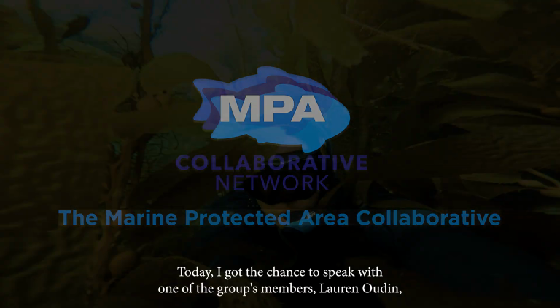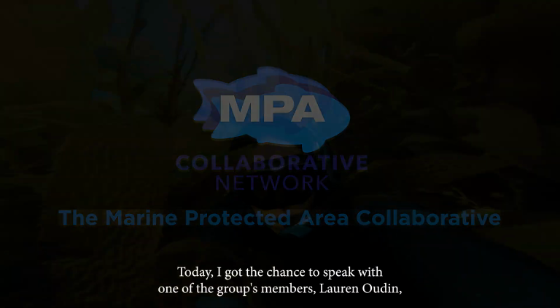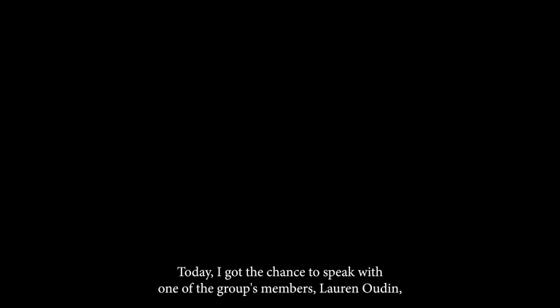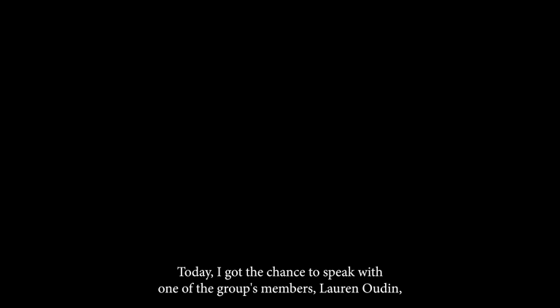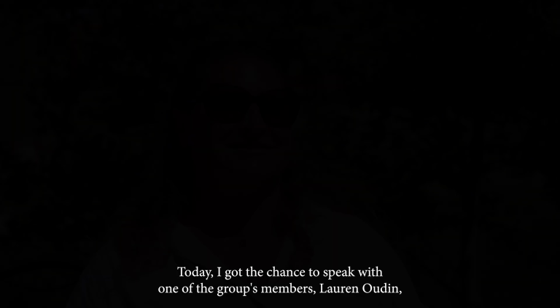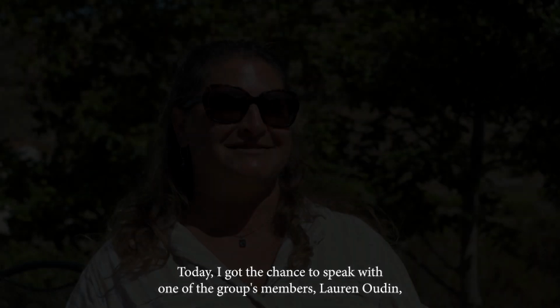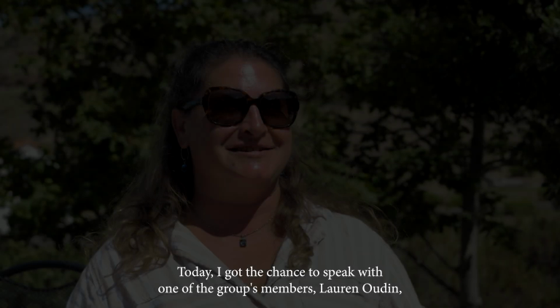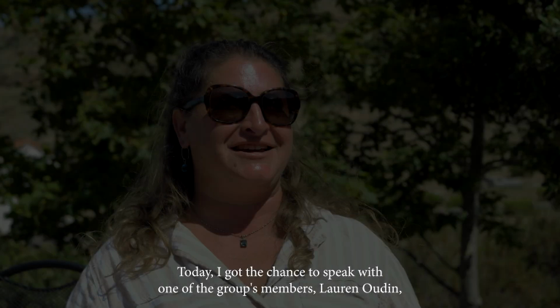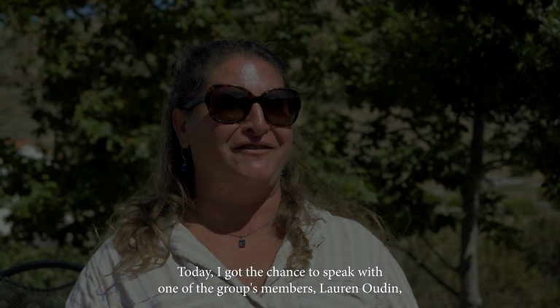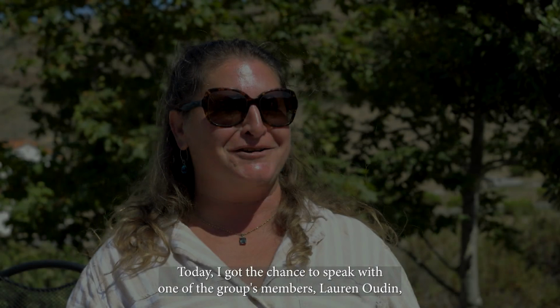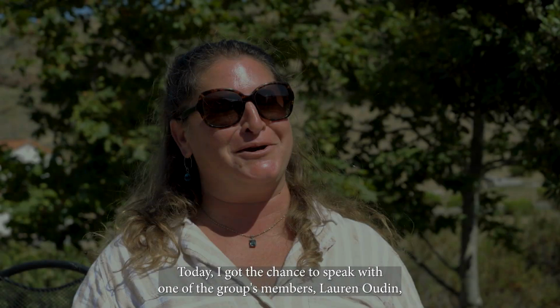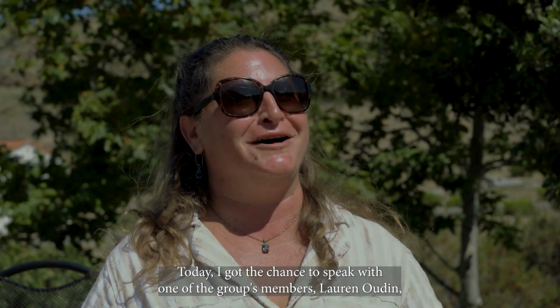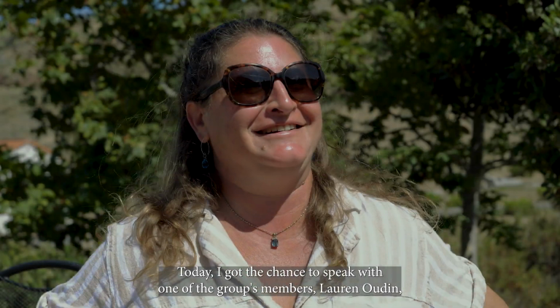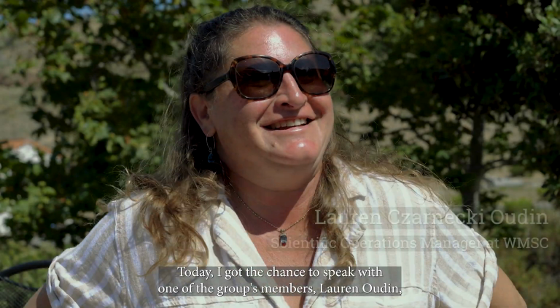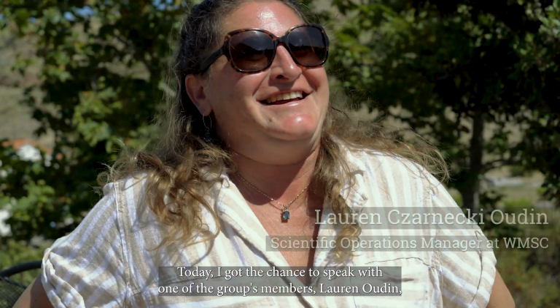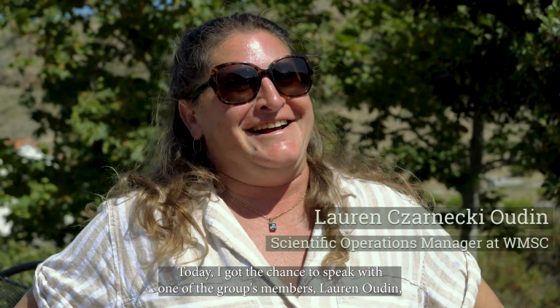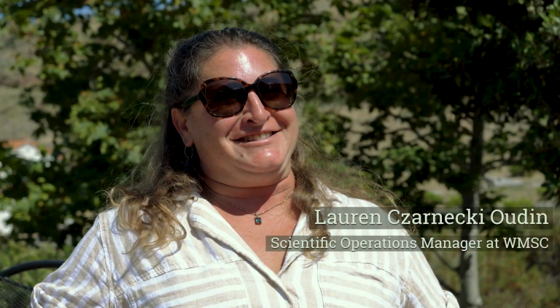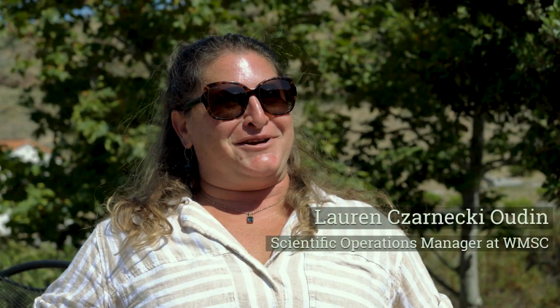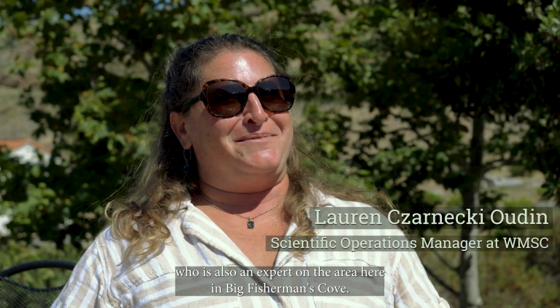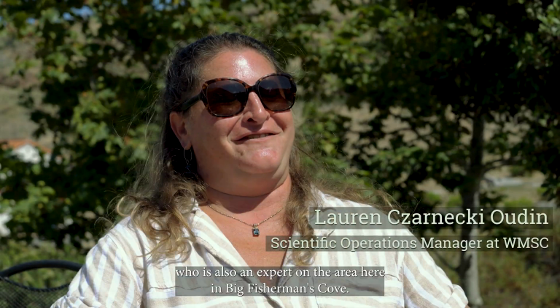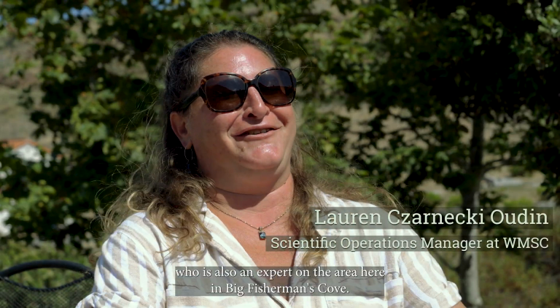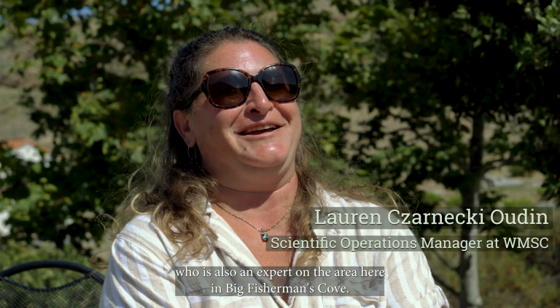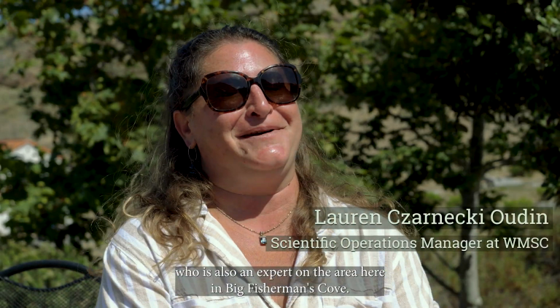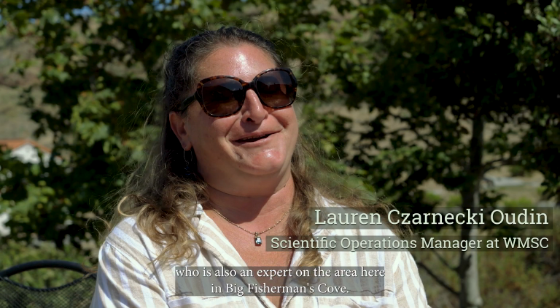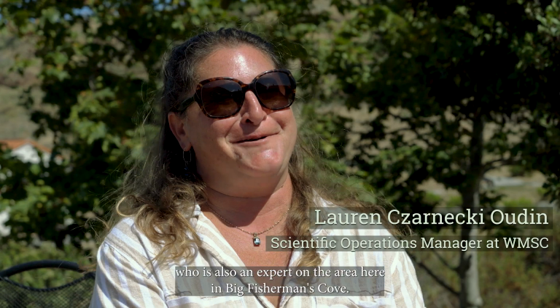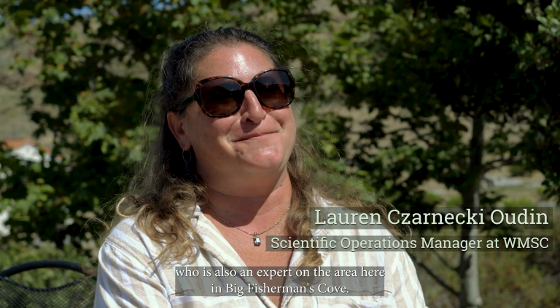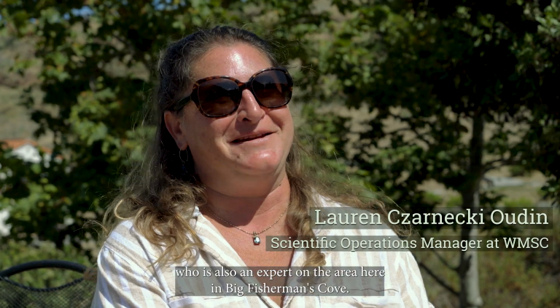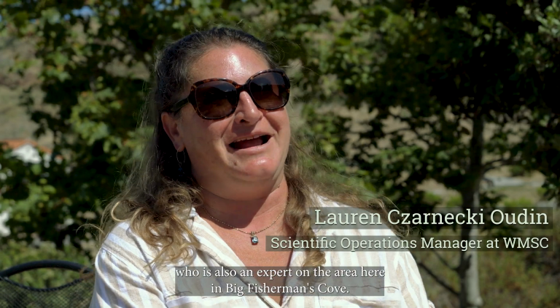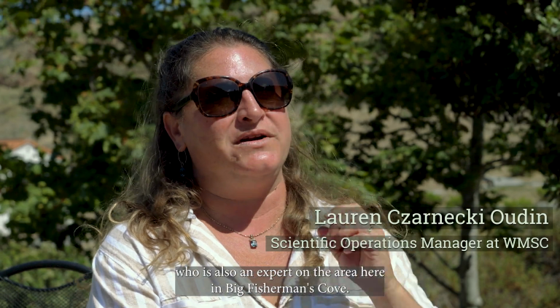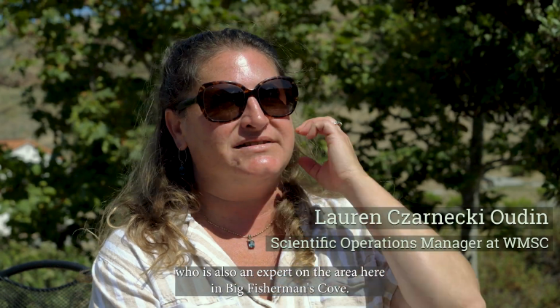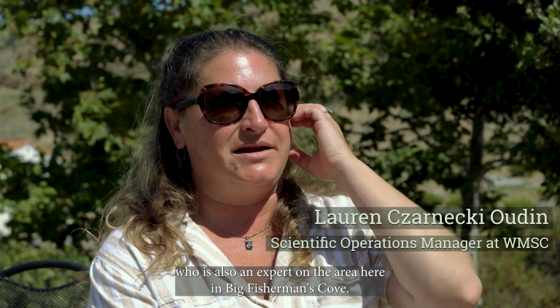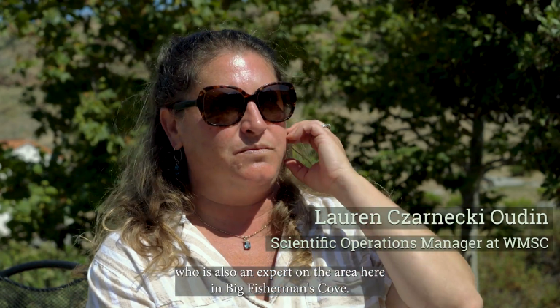Today I got the chance to speak with one of the group's members, Lauren Oden, who is also an expert on the area here in Big Fisherman's Cove.